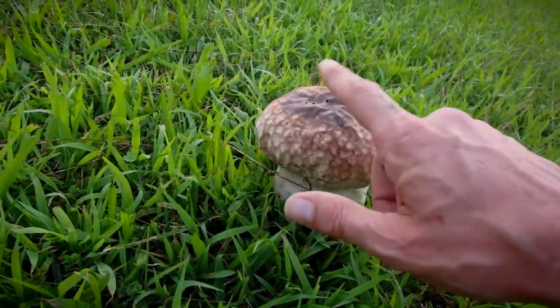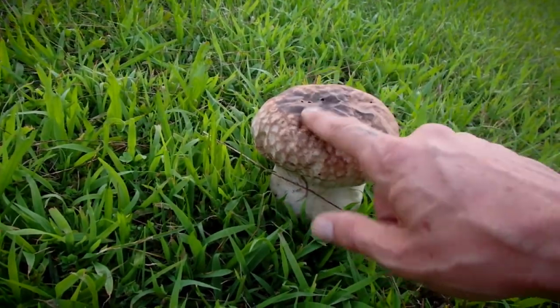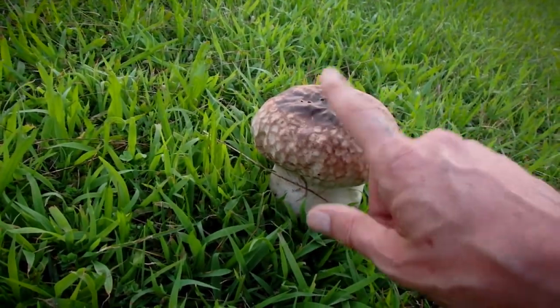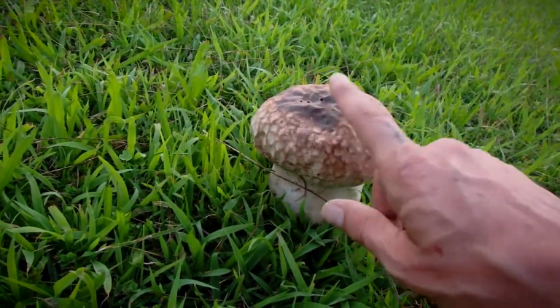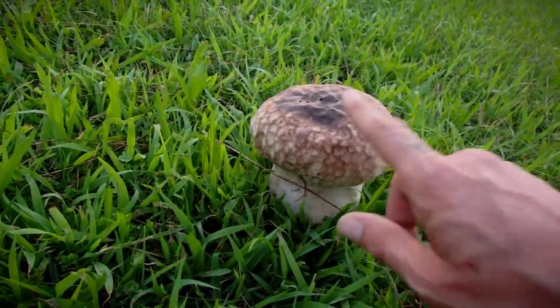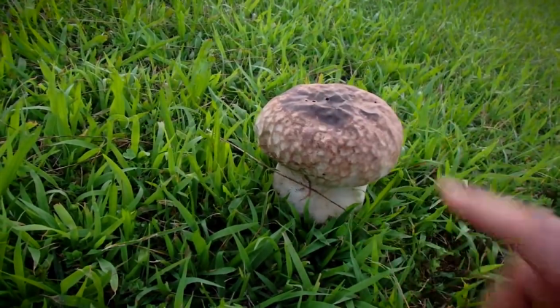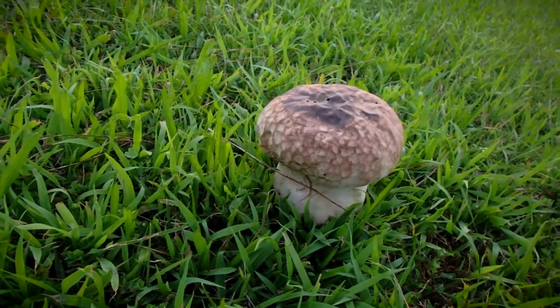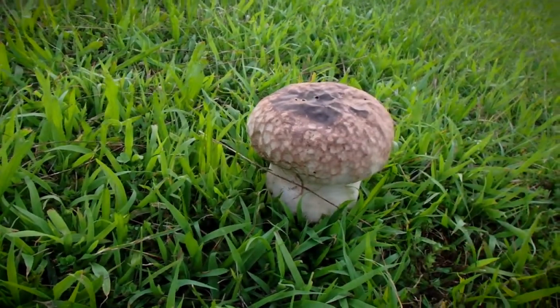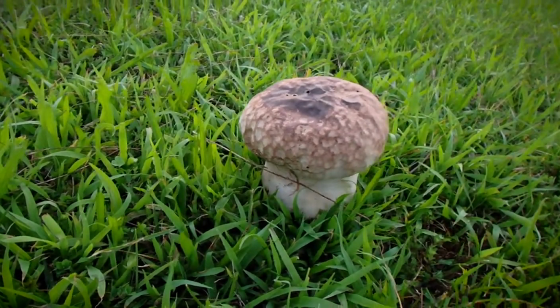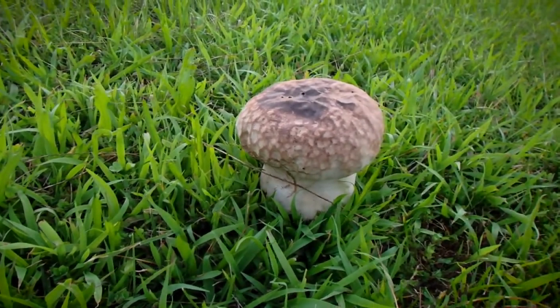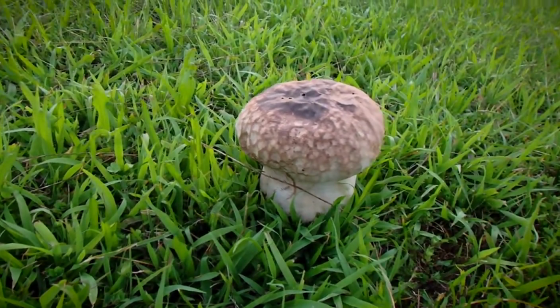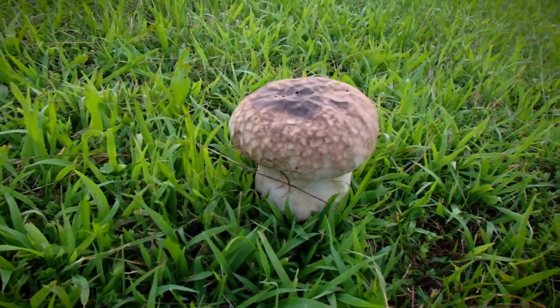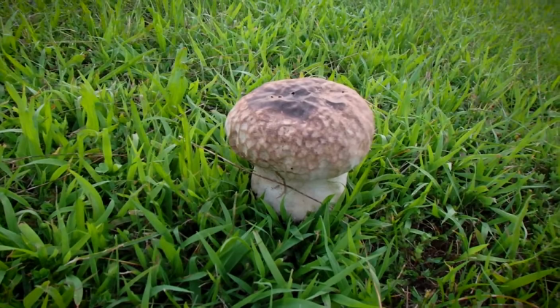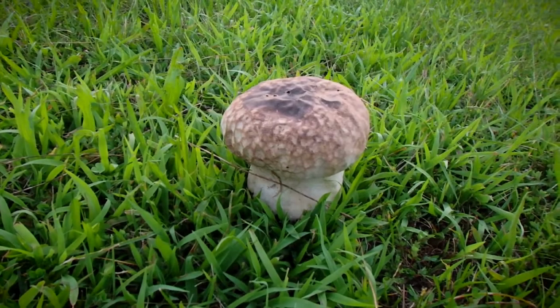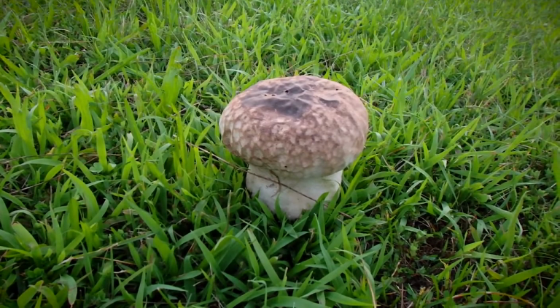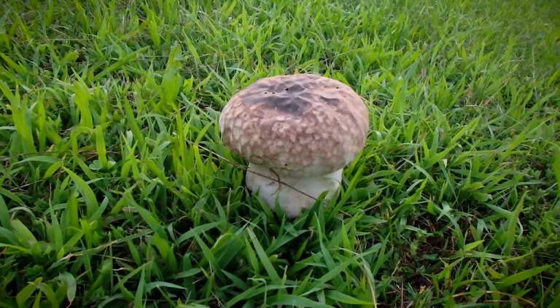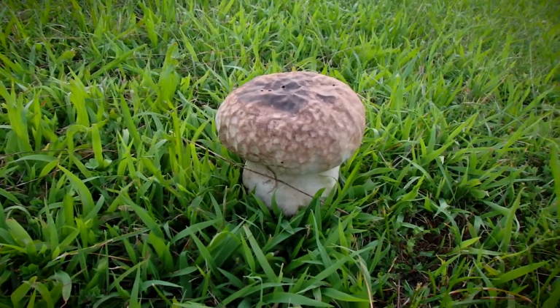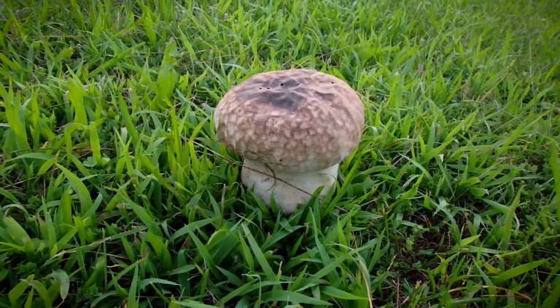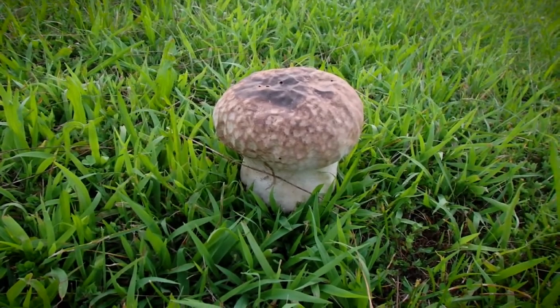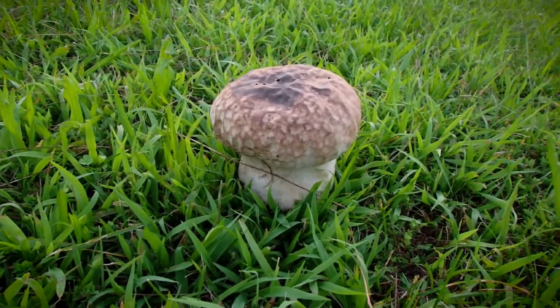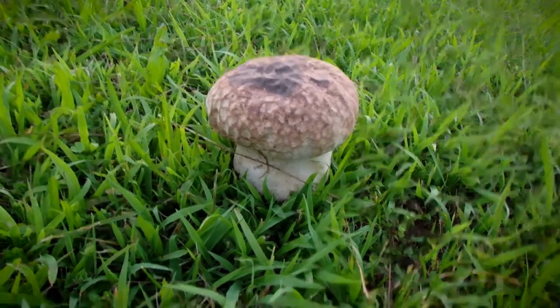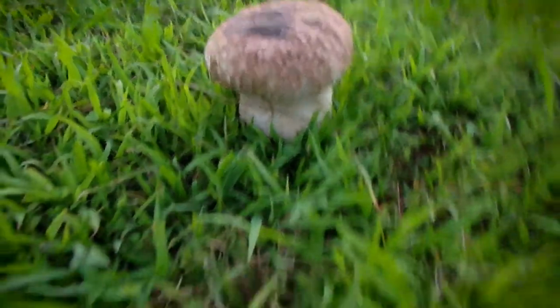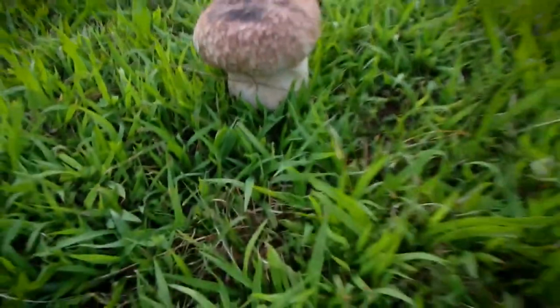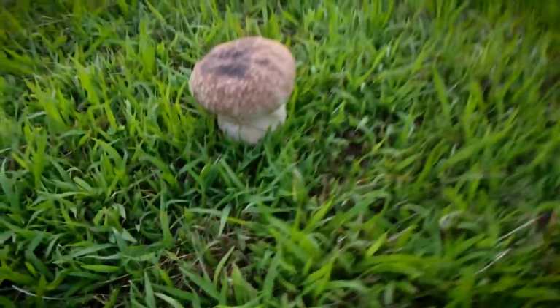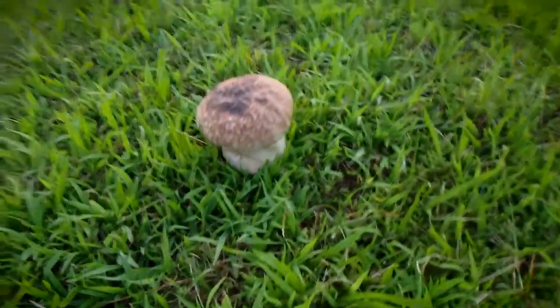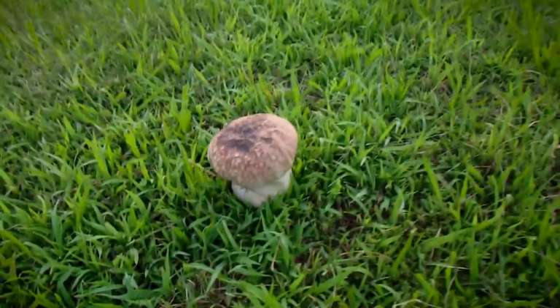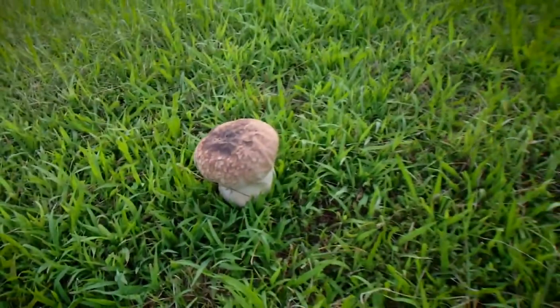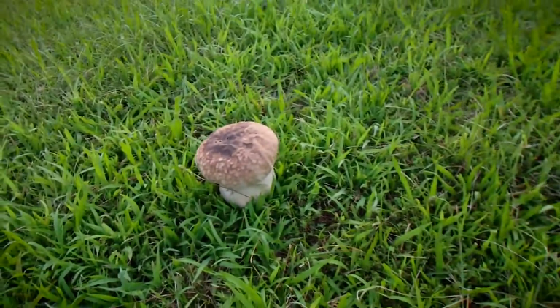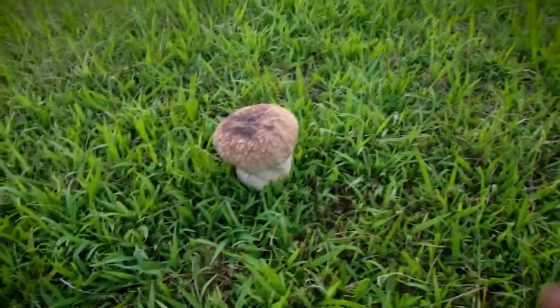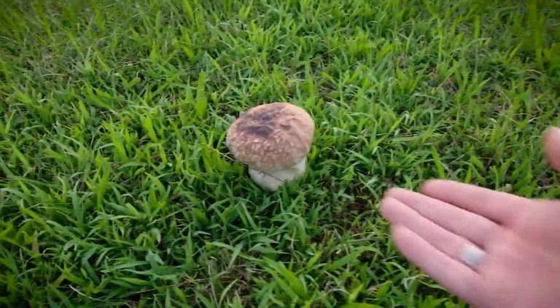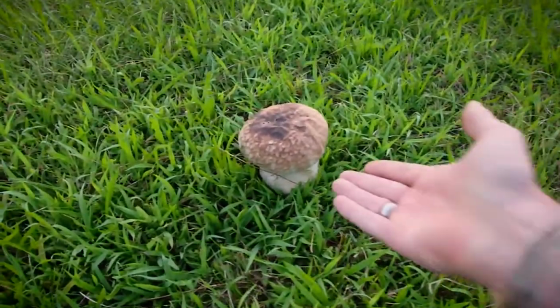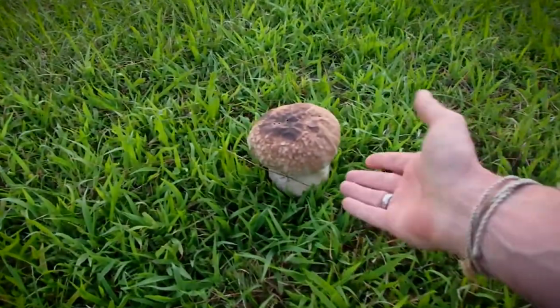It already passed its puff stage. That's massive.